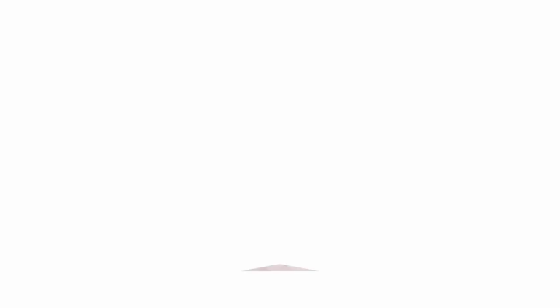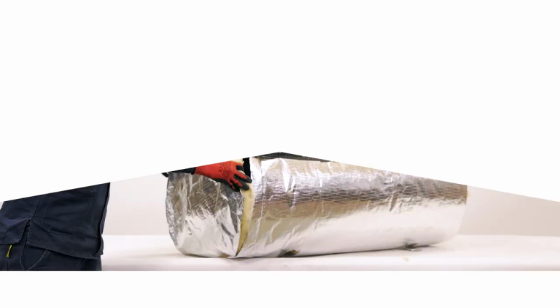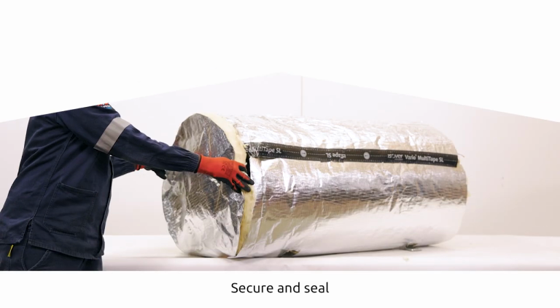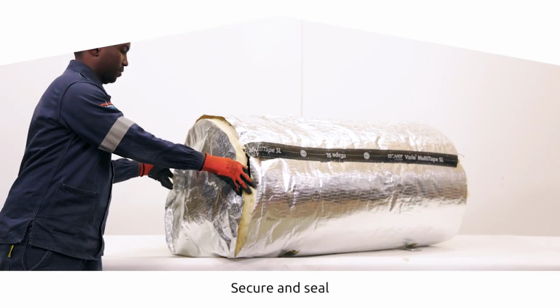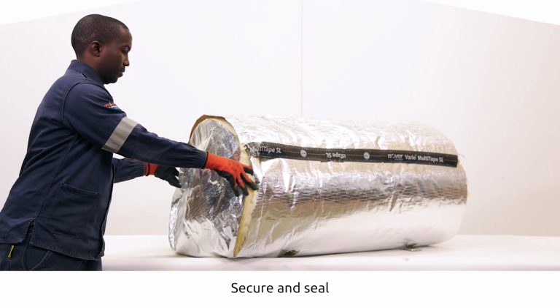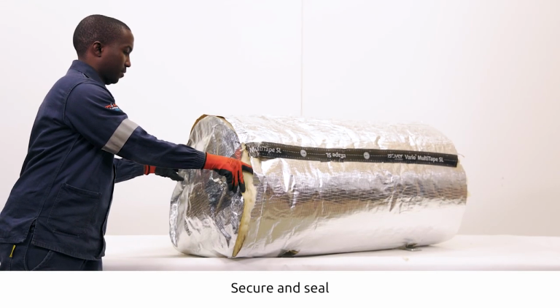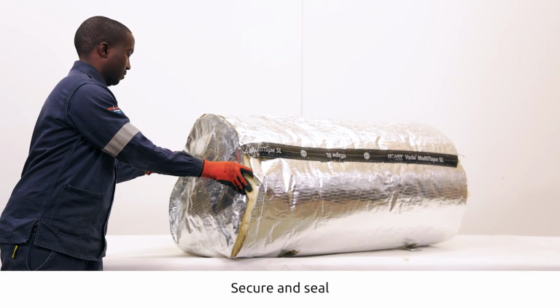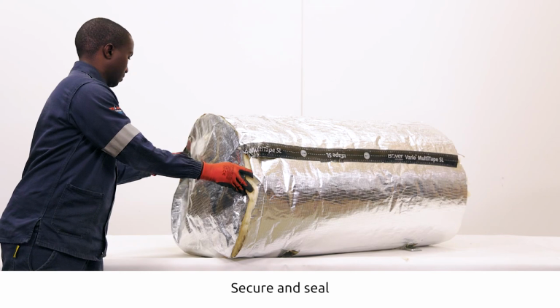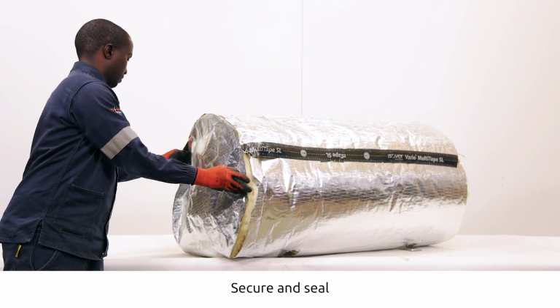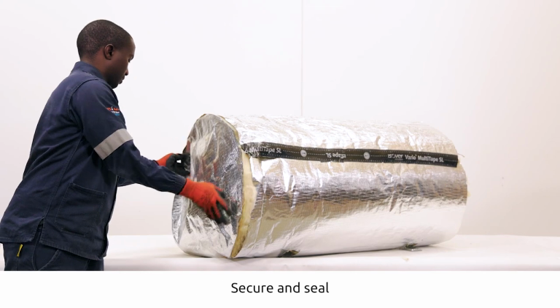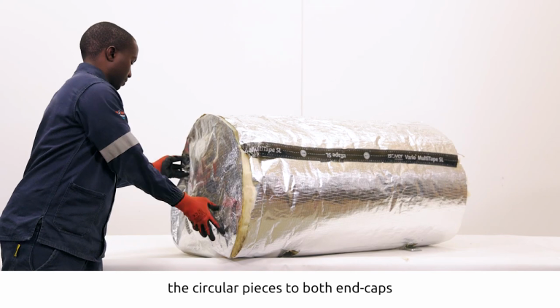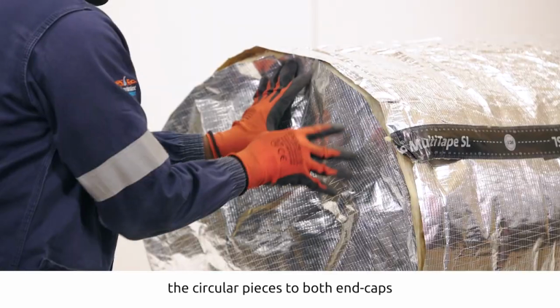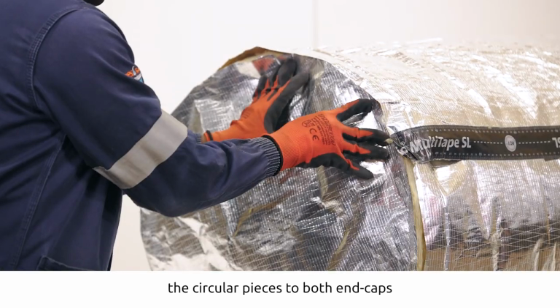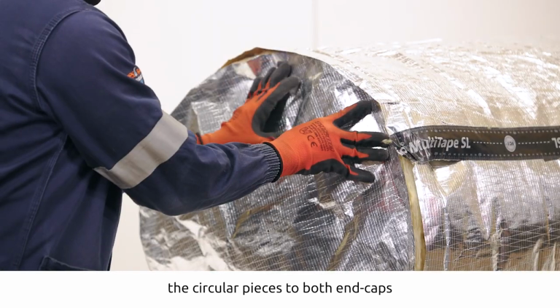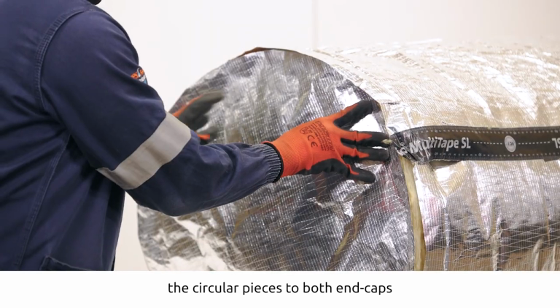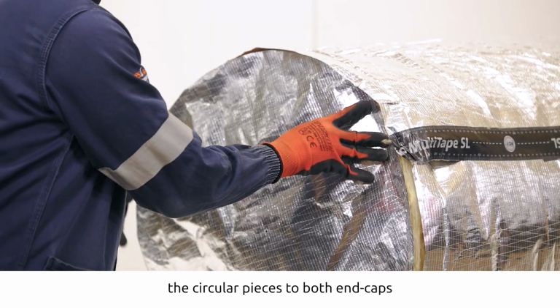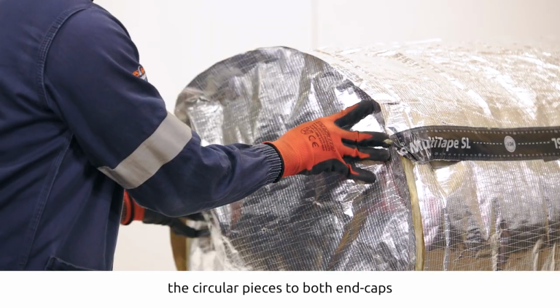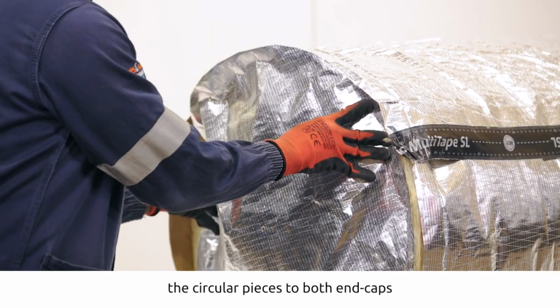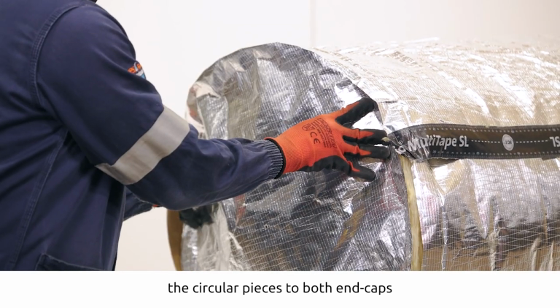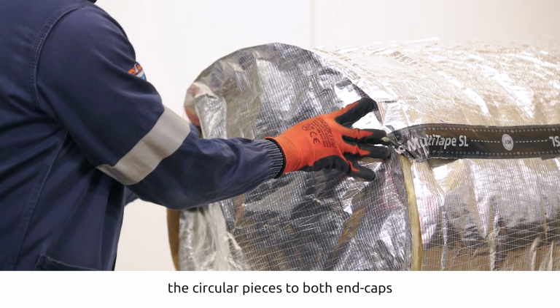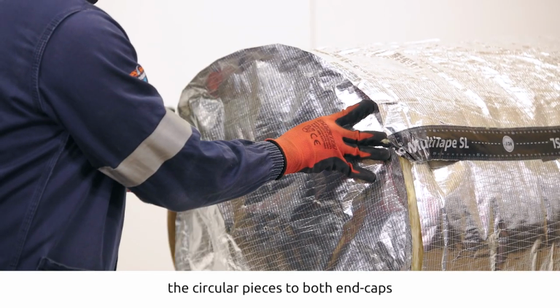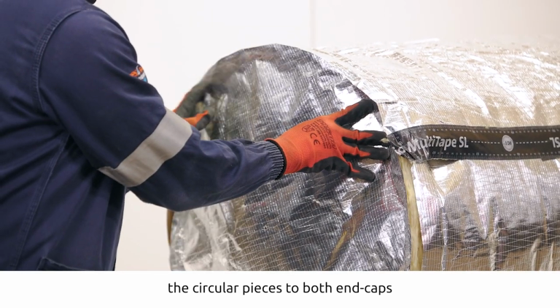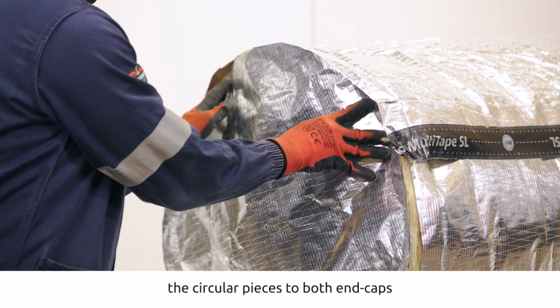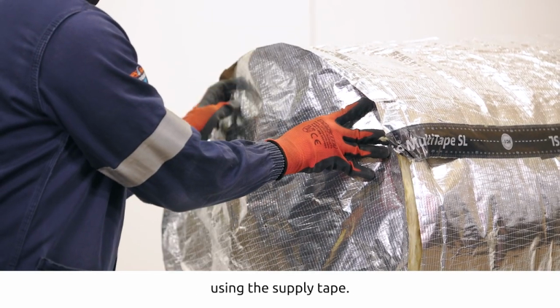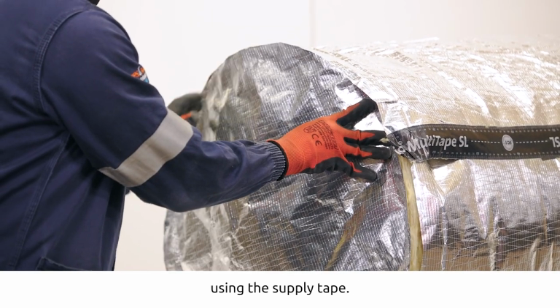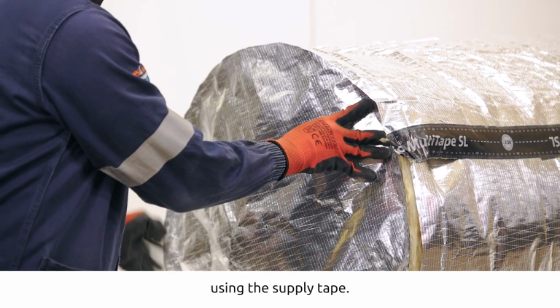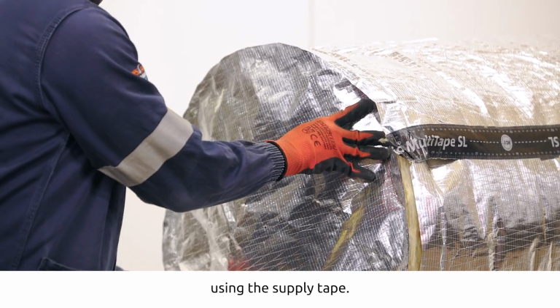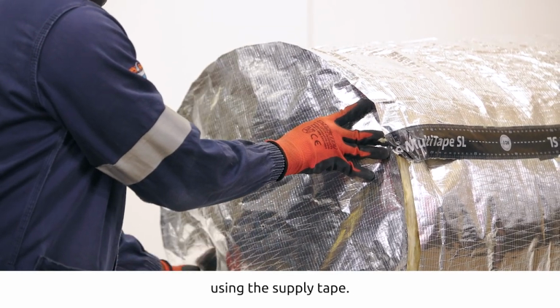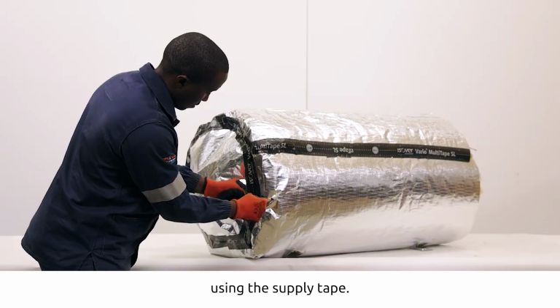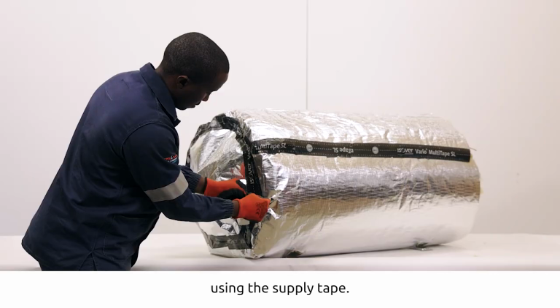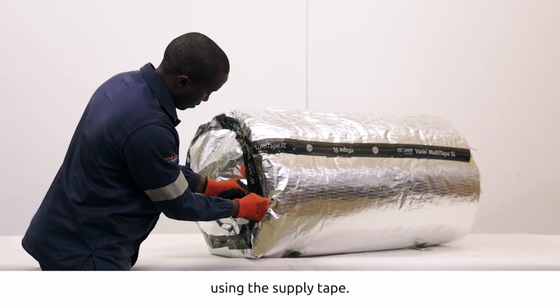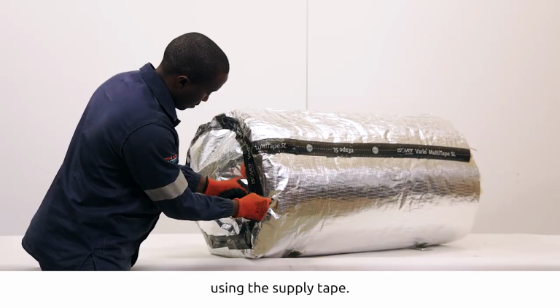Secure and seal the circular pieces to both end caps using the supplied tape.